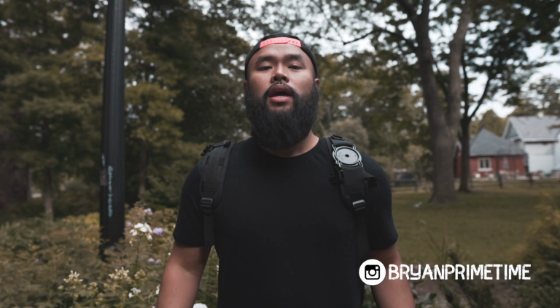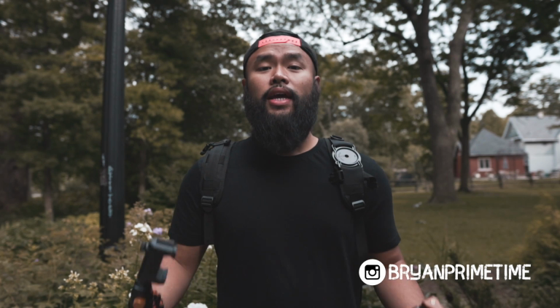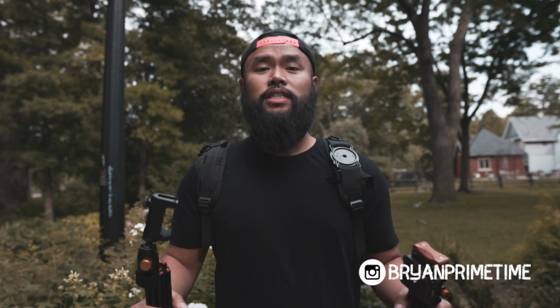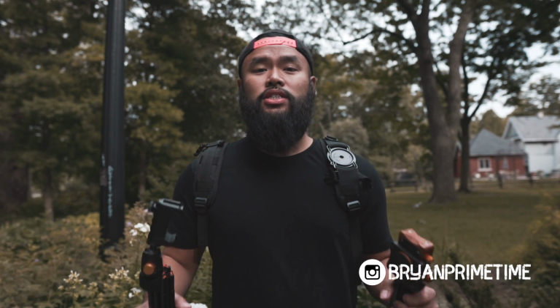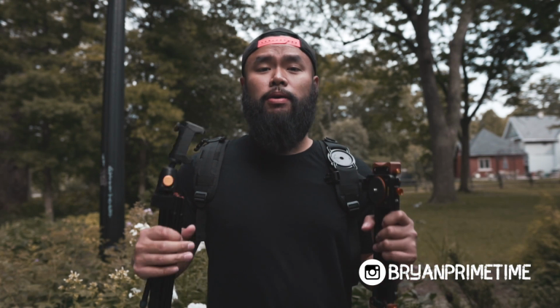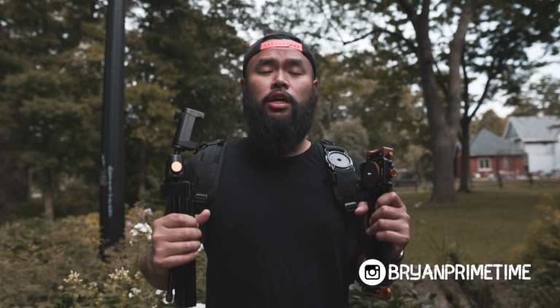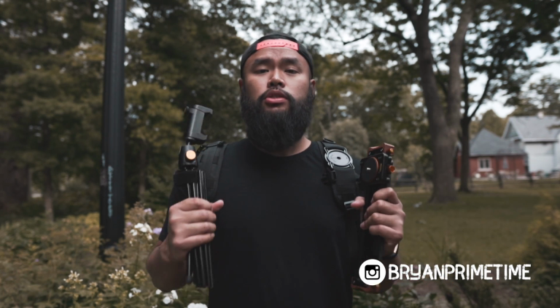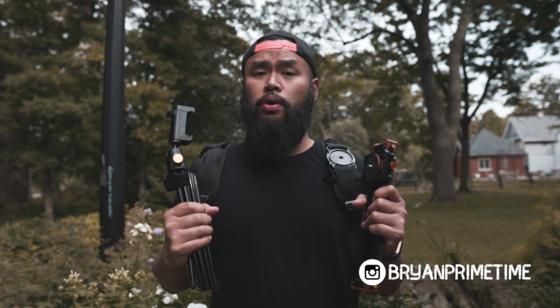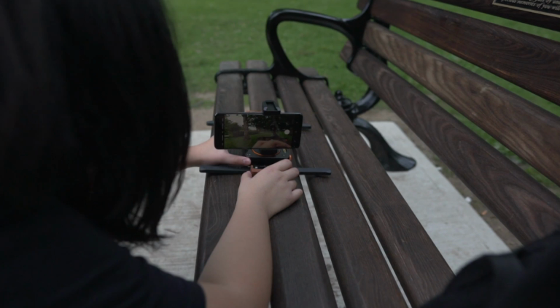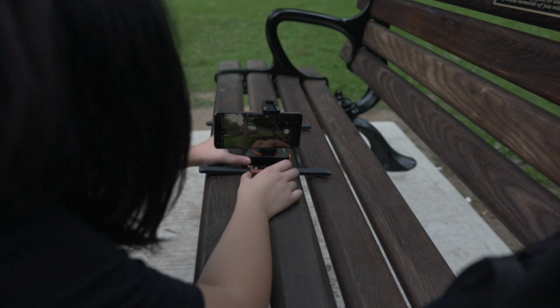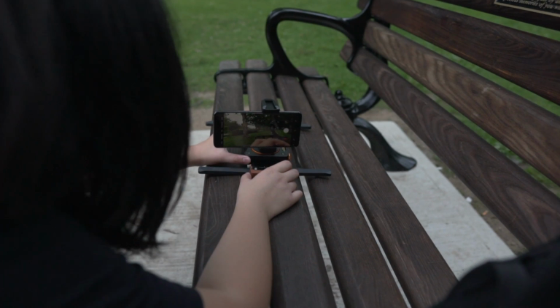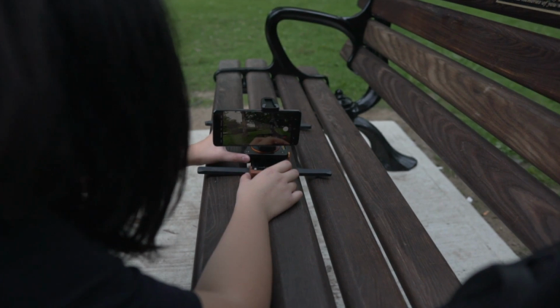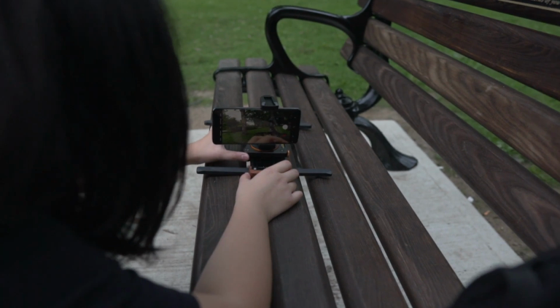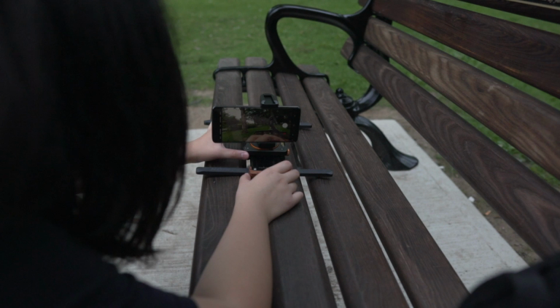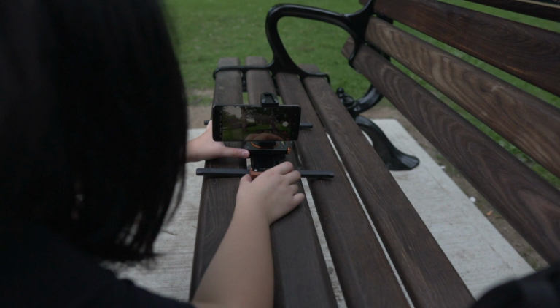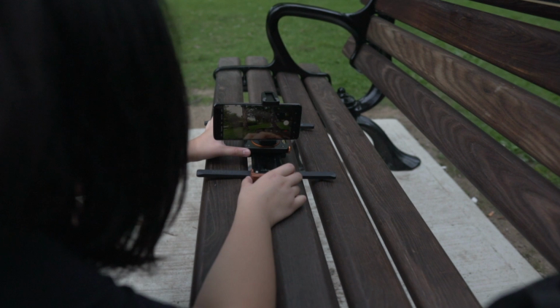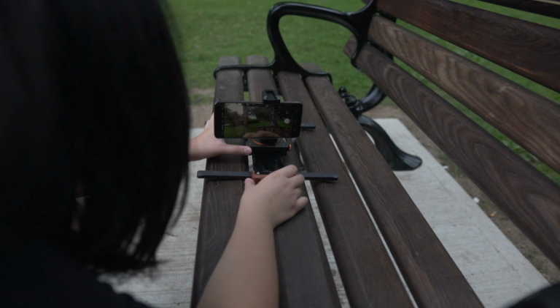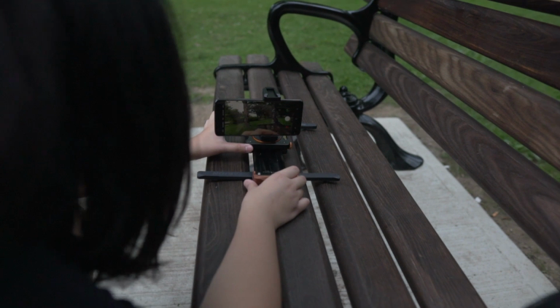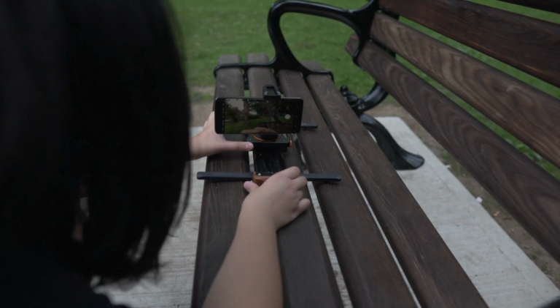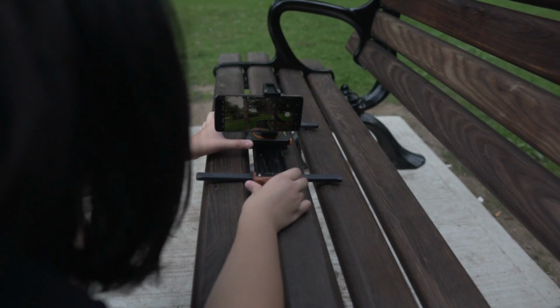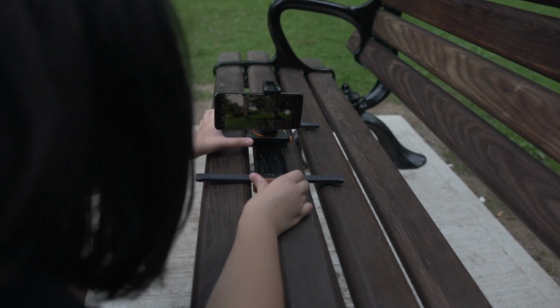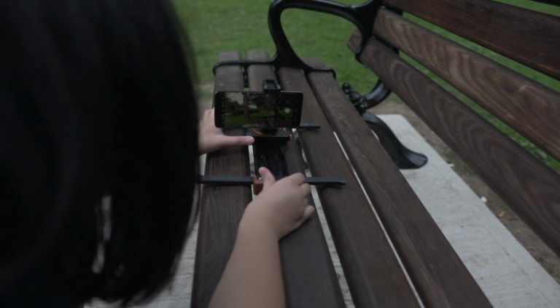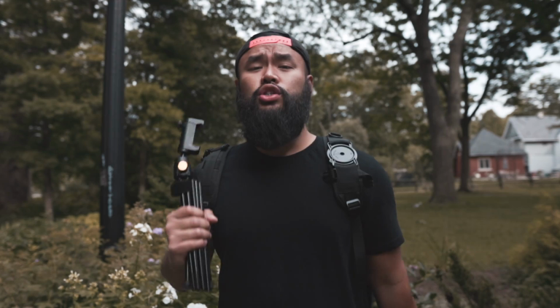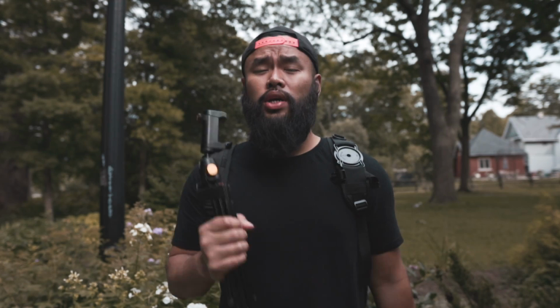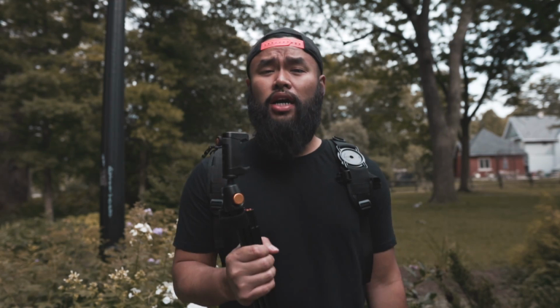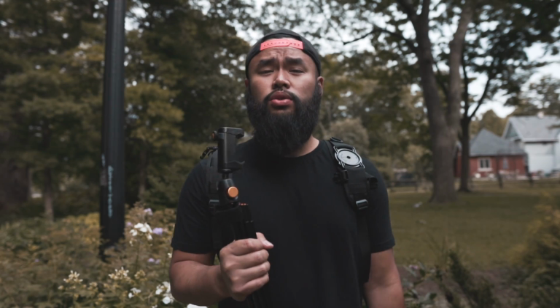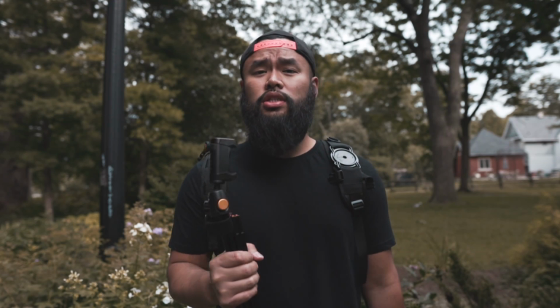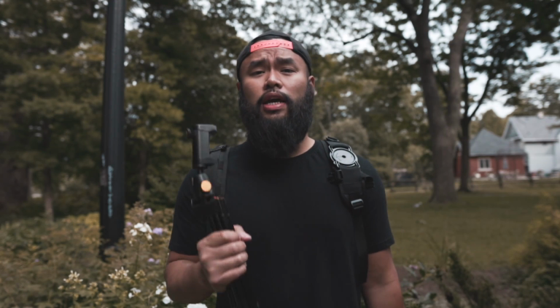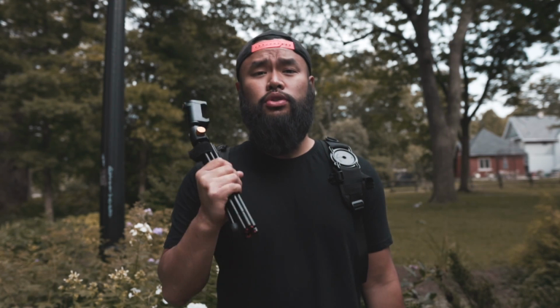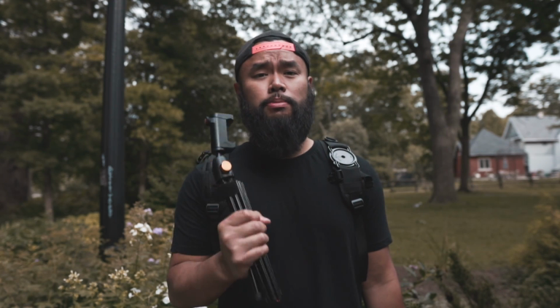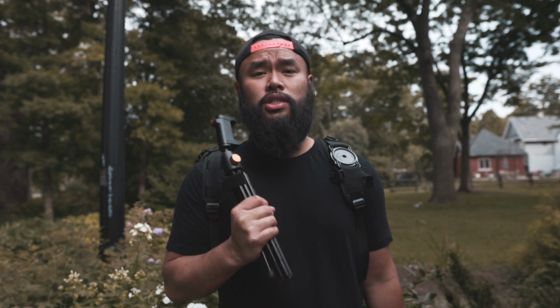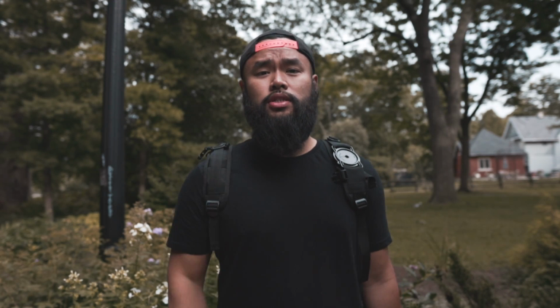Hey guys, today I'm going to be talking about two products that the brand Tarion sent me that I absolutely fell in love with. I'll show you guys how to use these to capture cinematic shots.